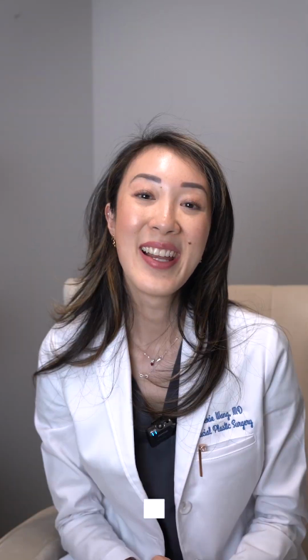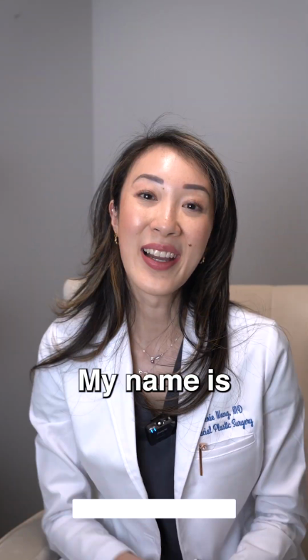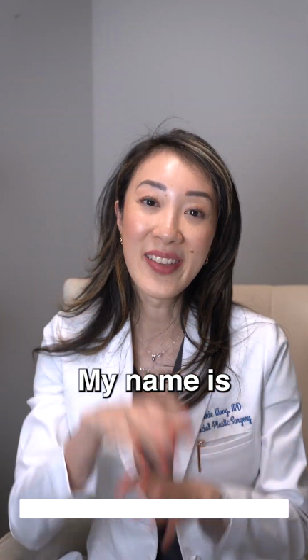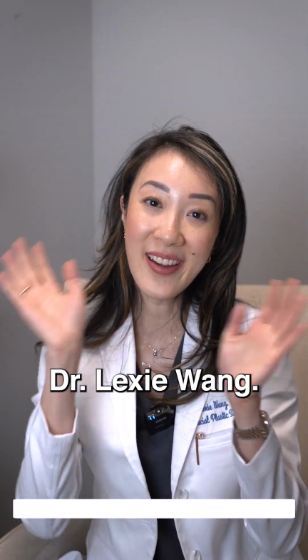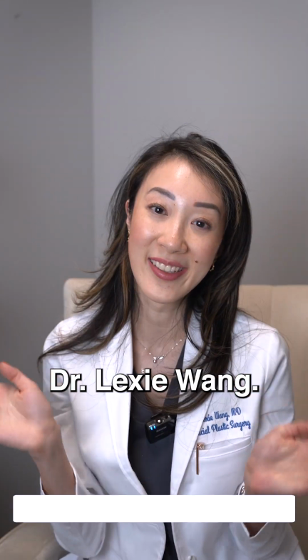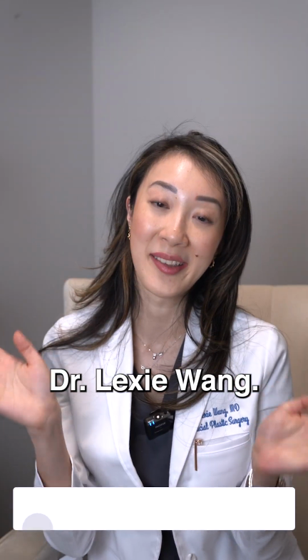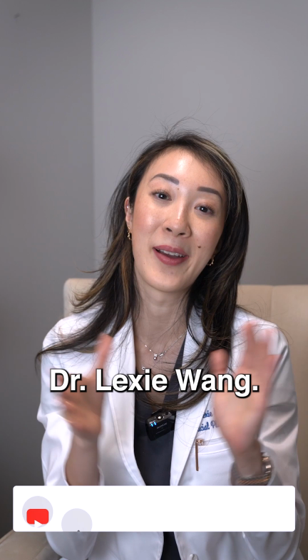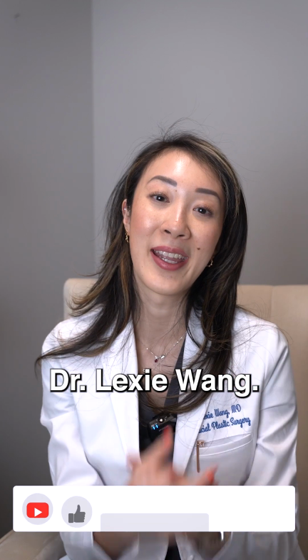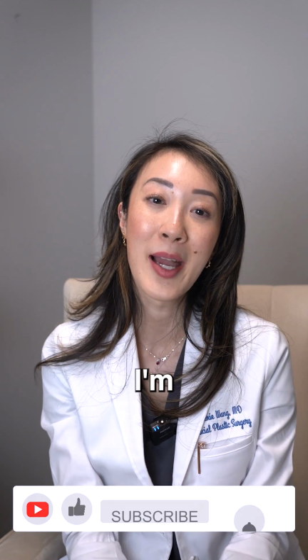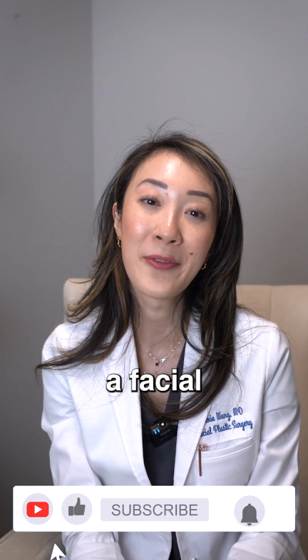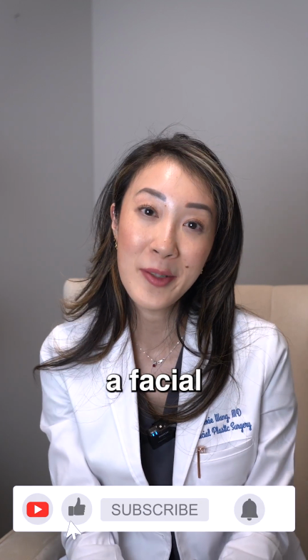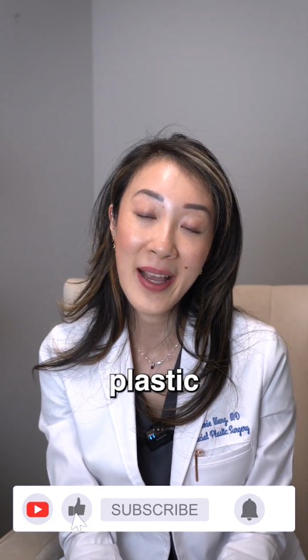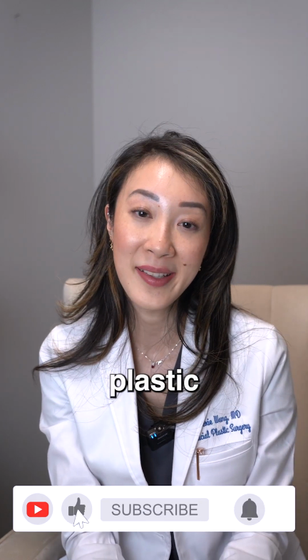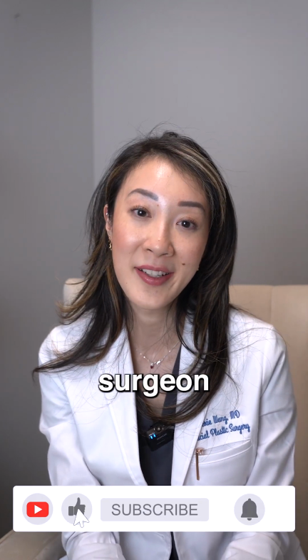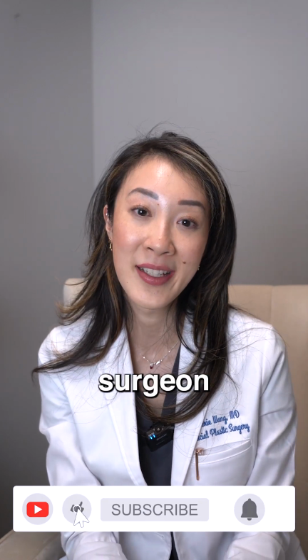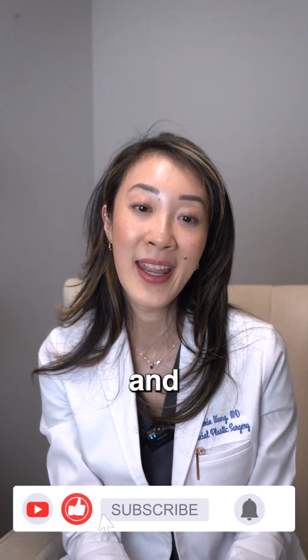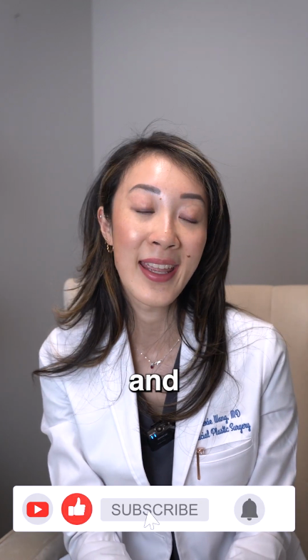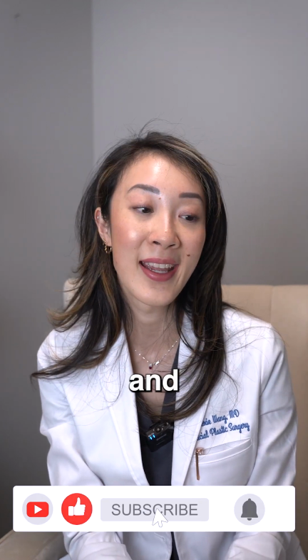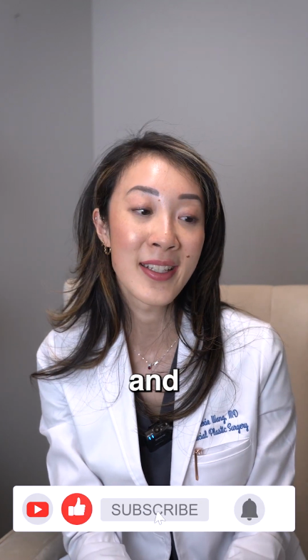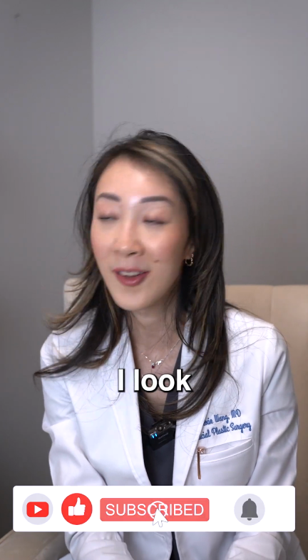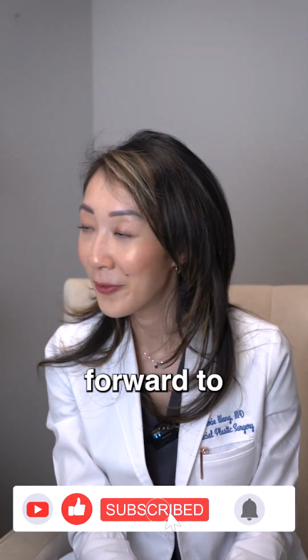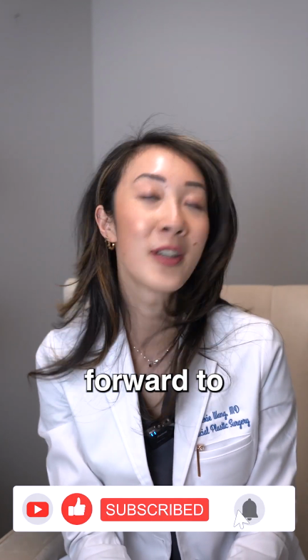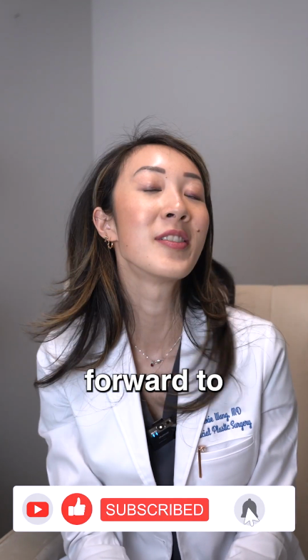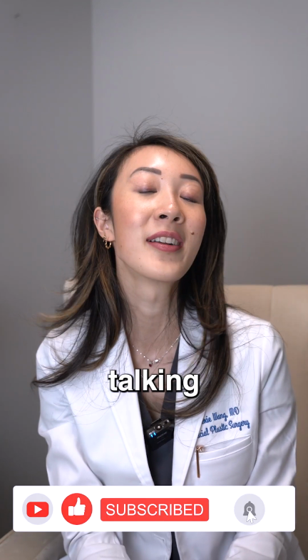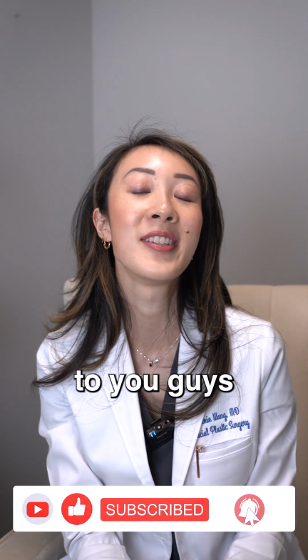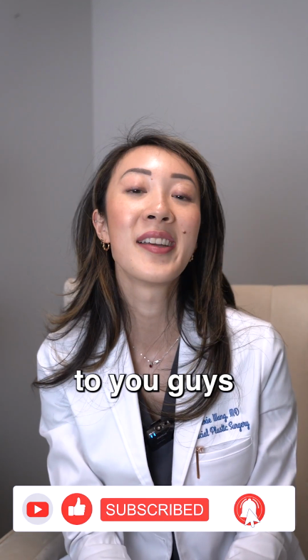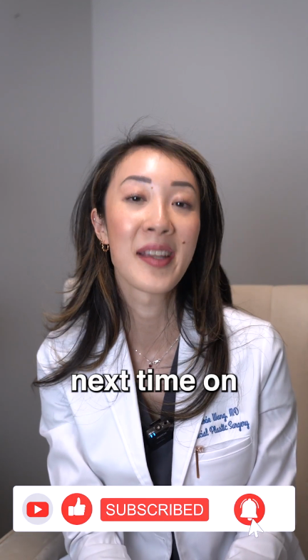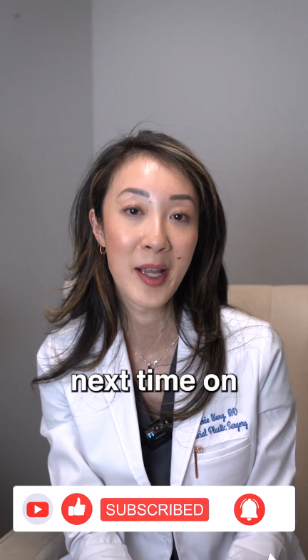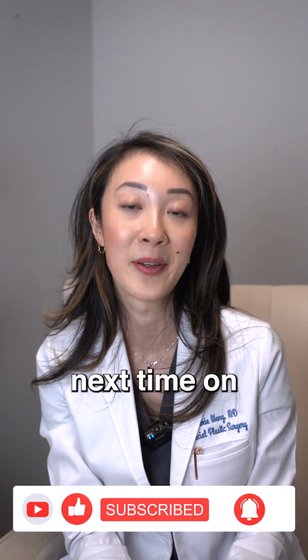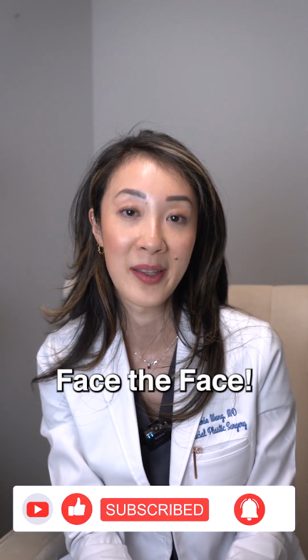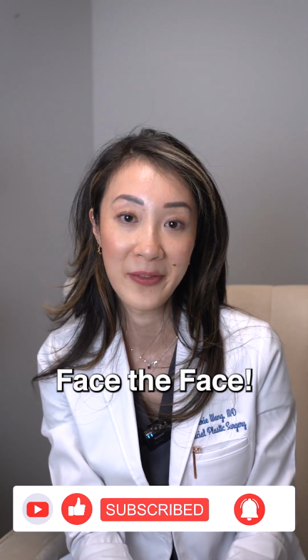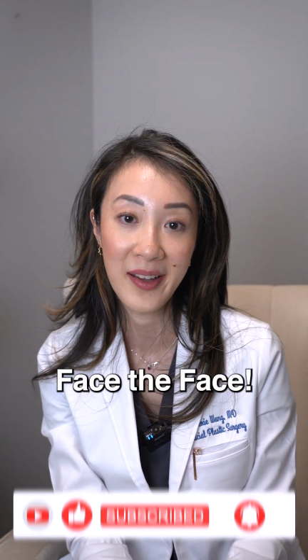My name is Dr. Lexi Wang. I'm a facial plastic surgeon and I look forward to talking to you guys next time on Face the Facts.